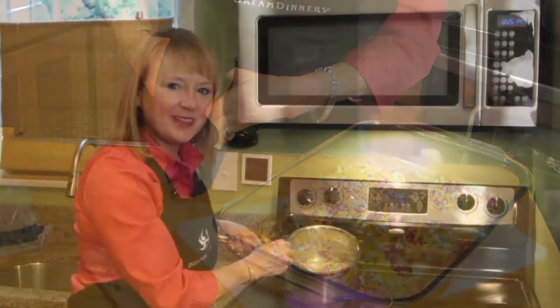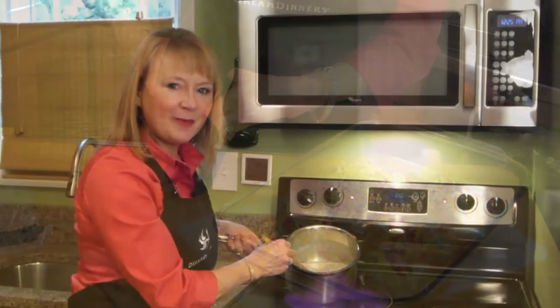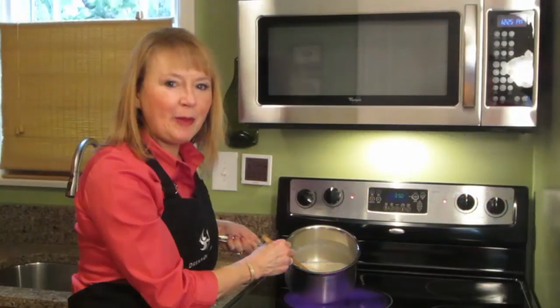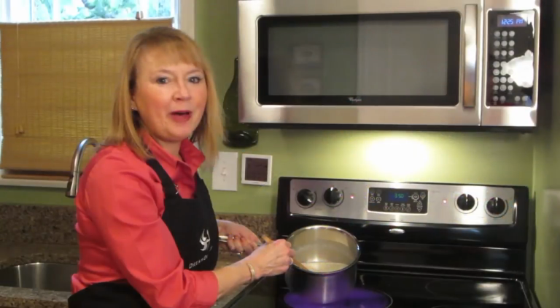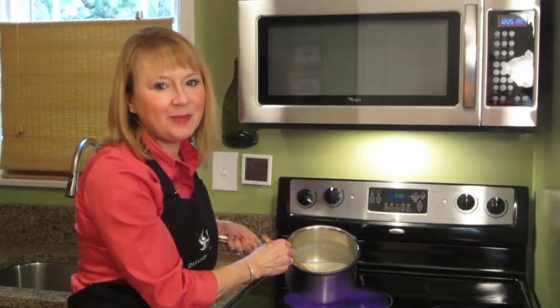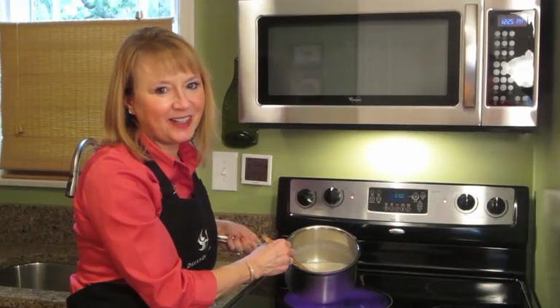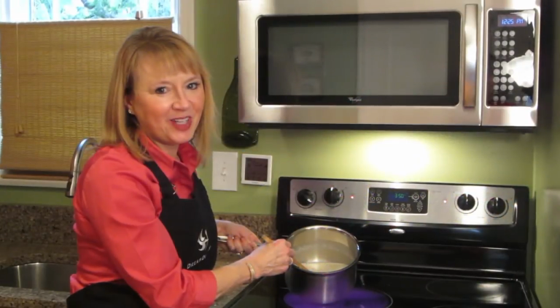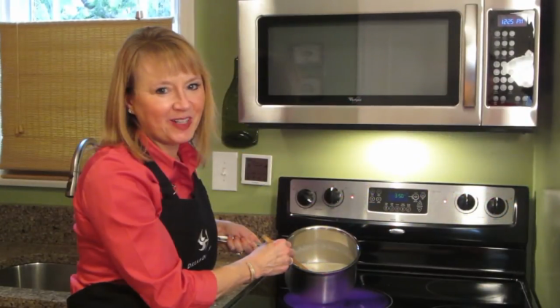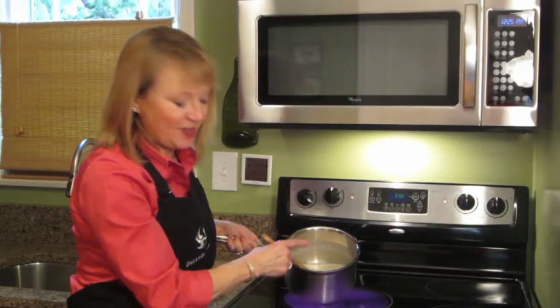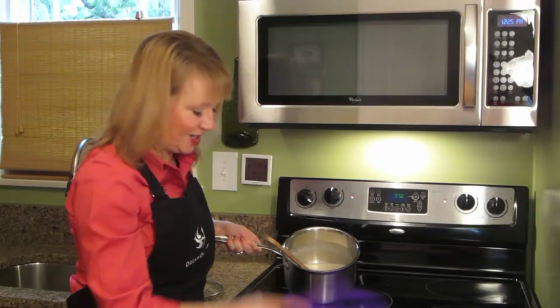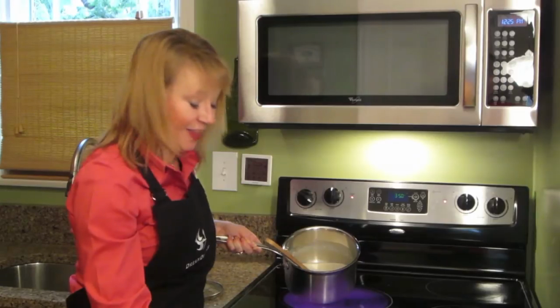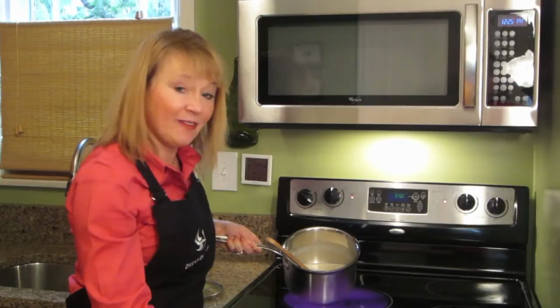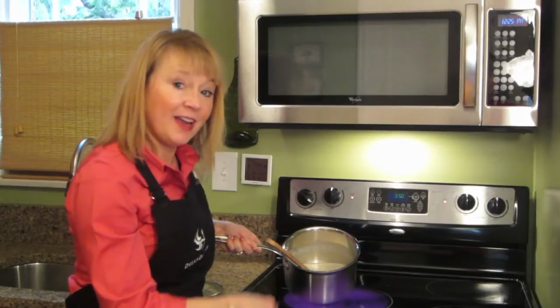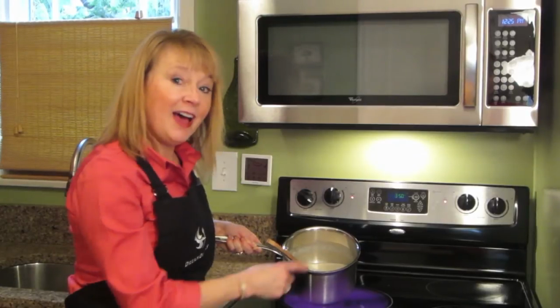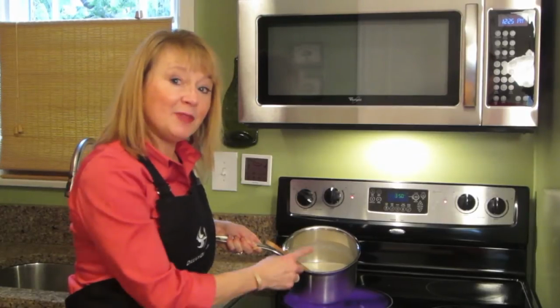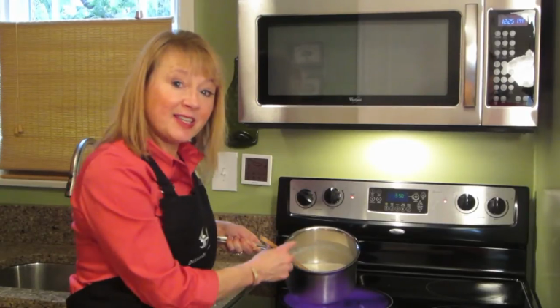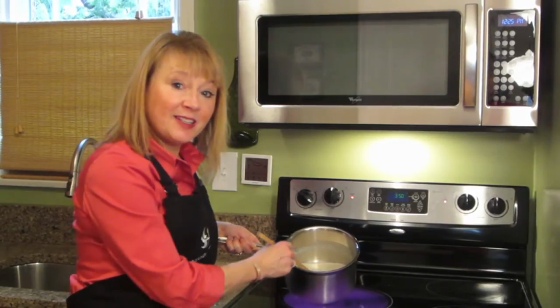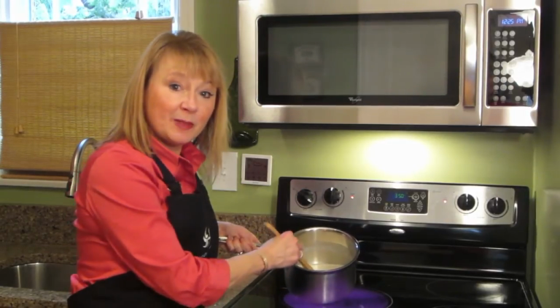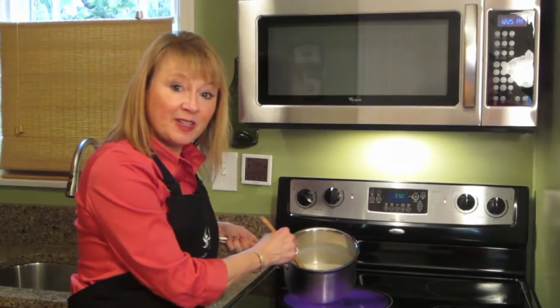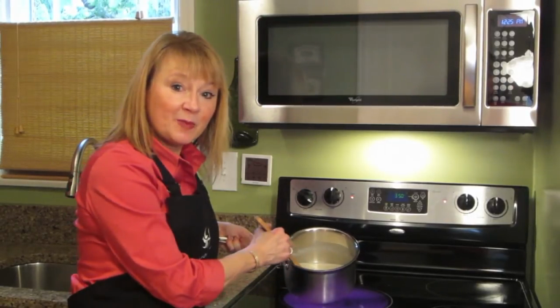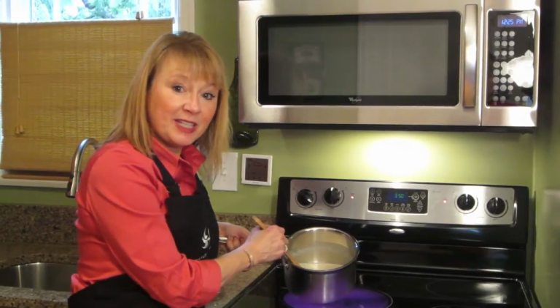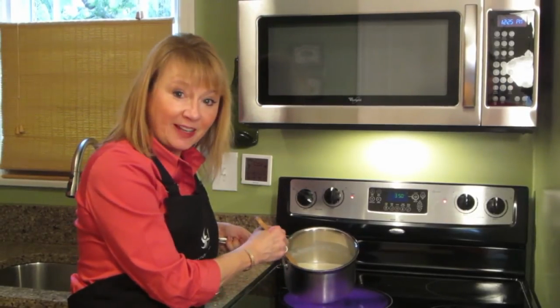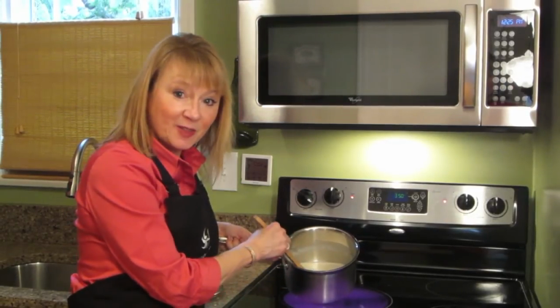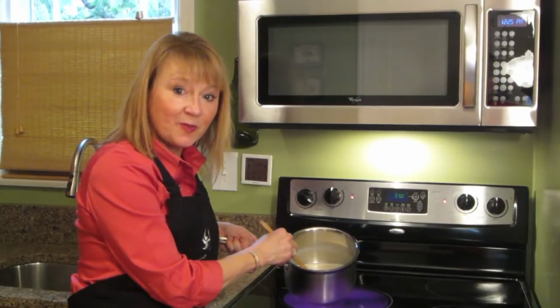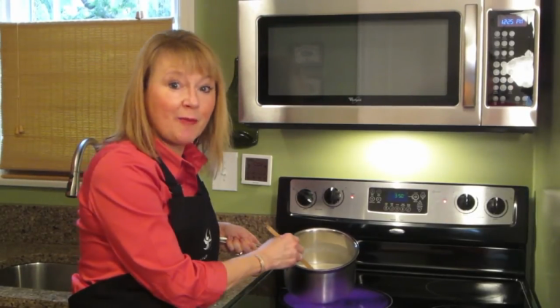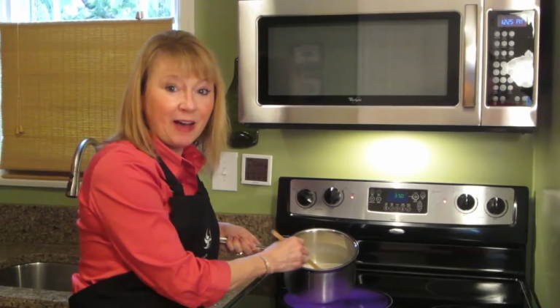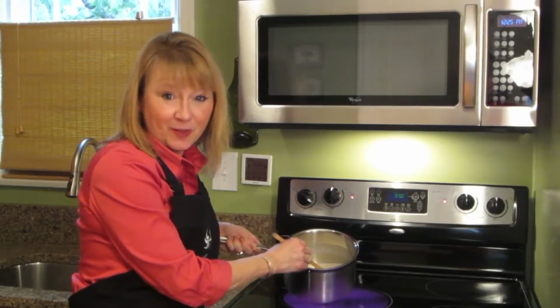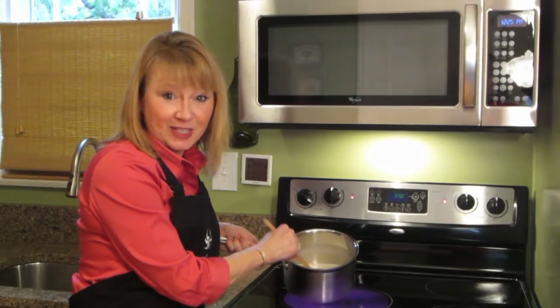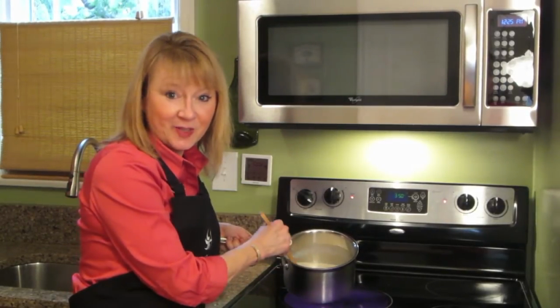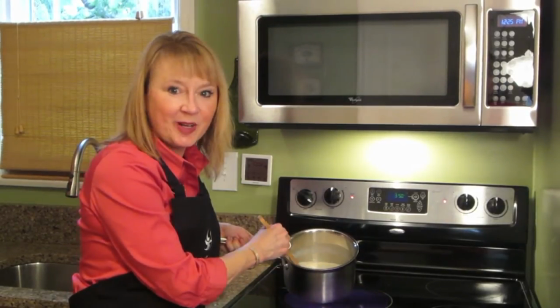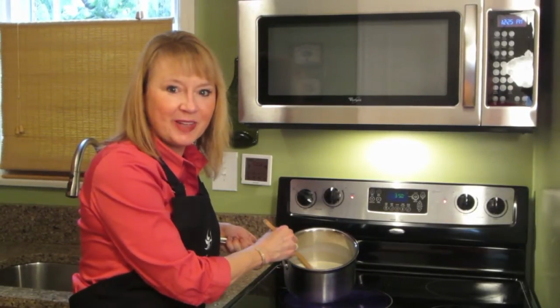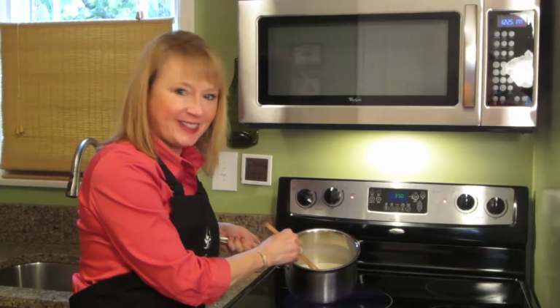While my pub style chicken is finishing in the oven, I'm just going to simmer these potatoes for about 15 to 20 minutes.